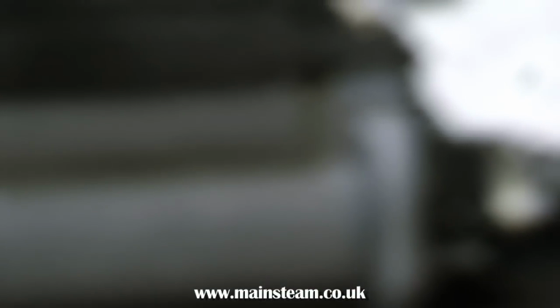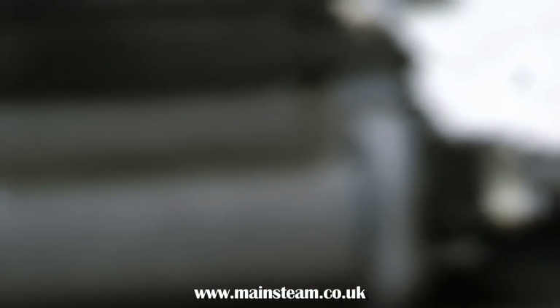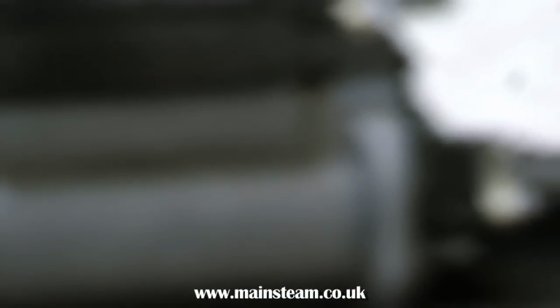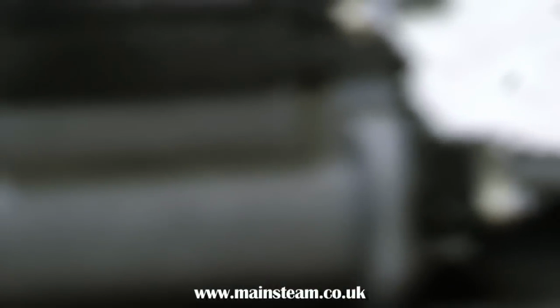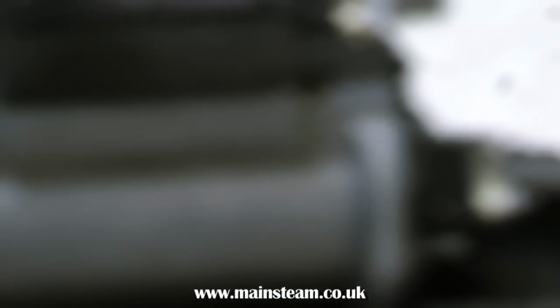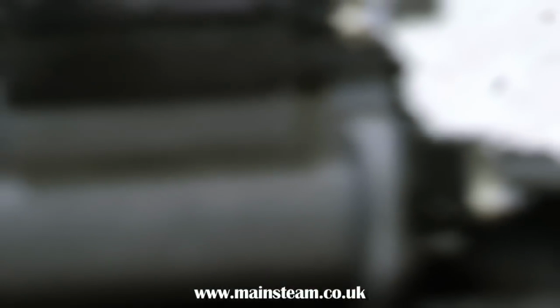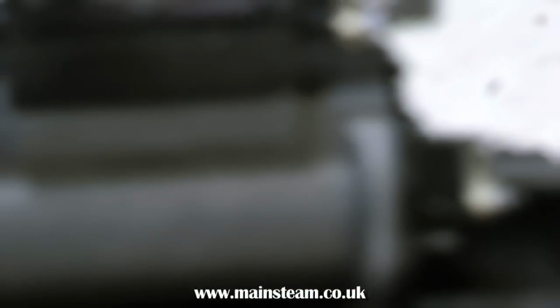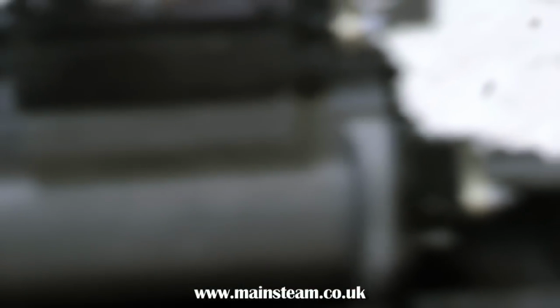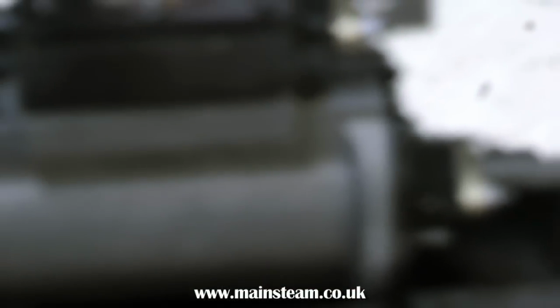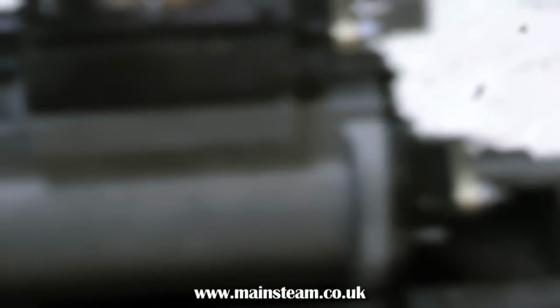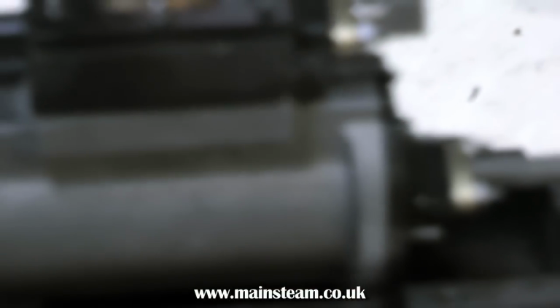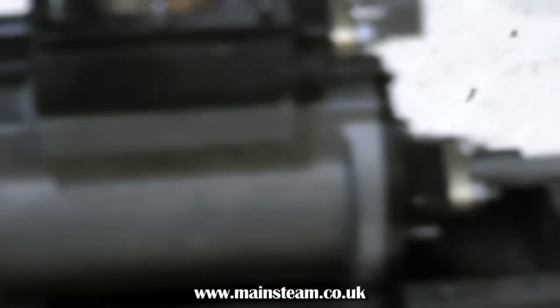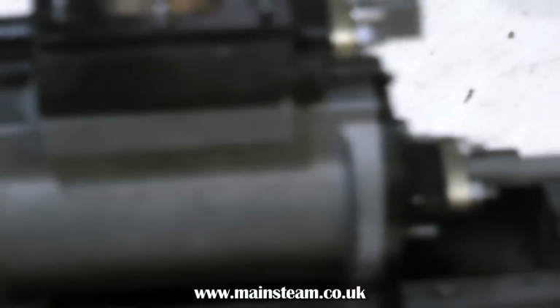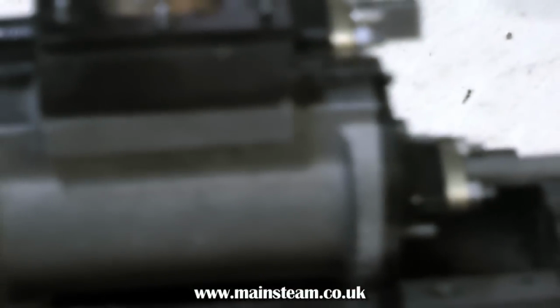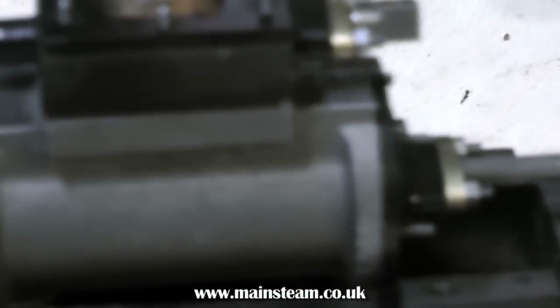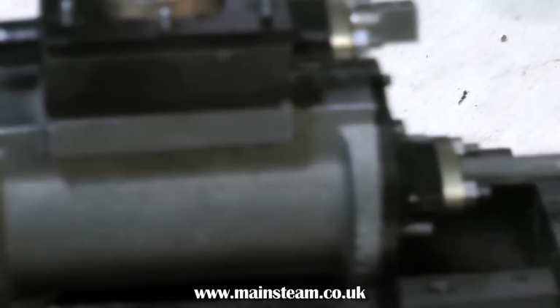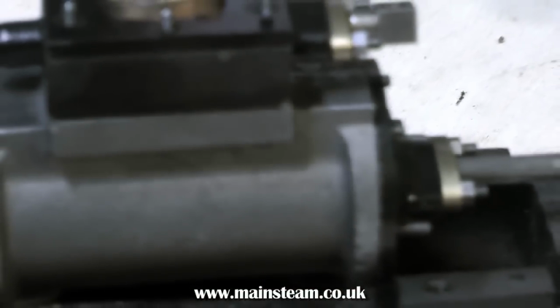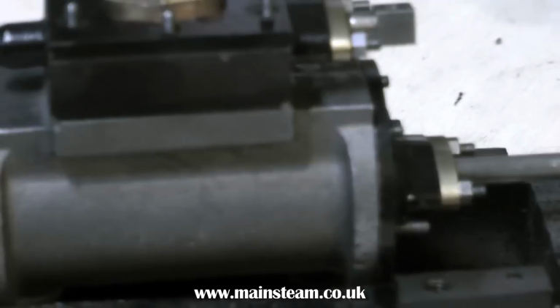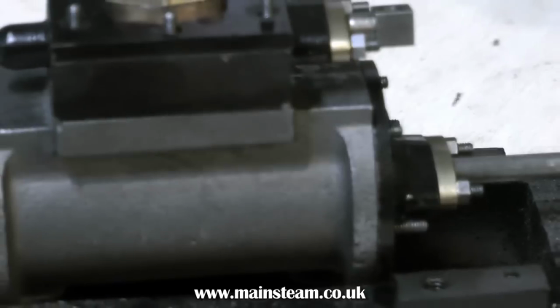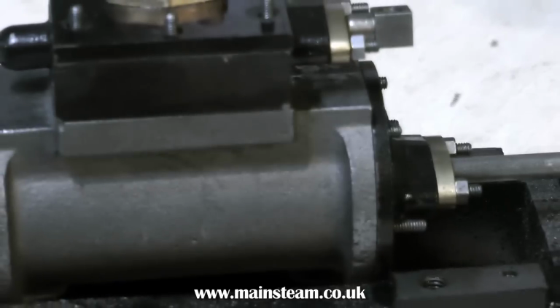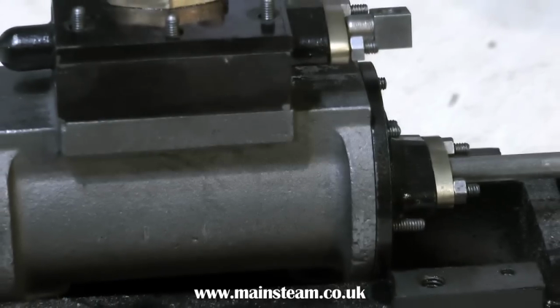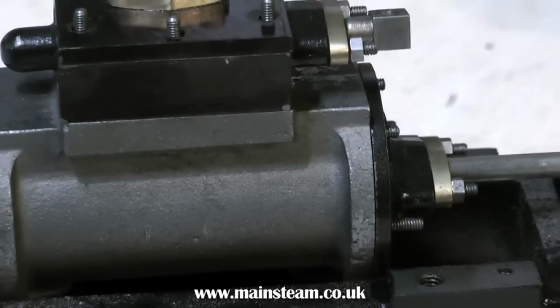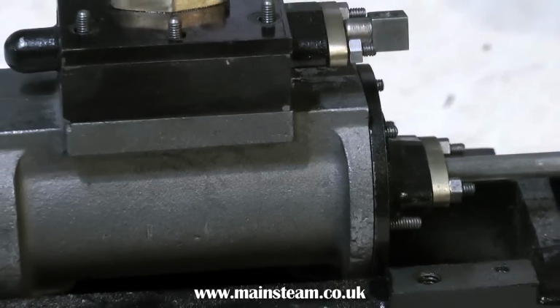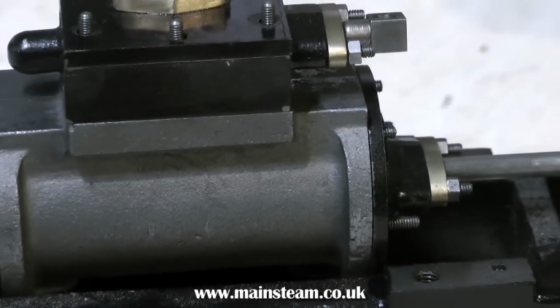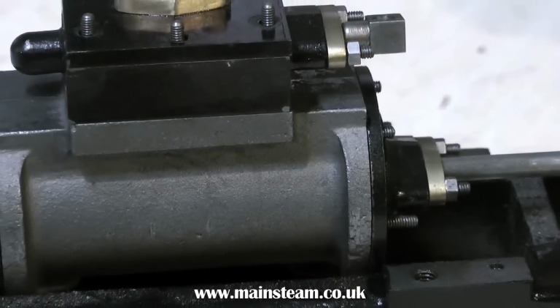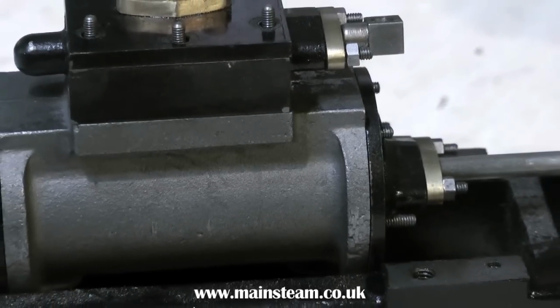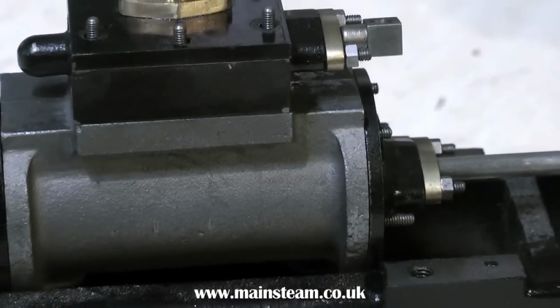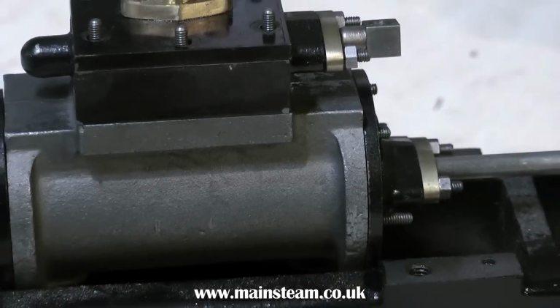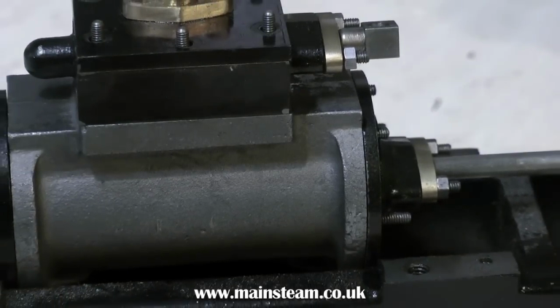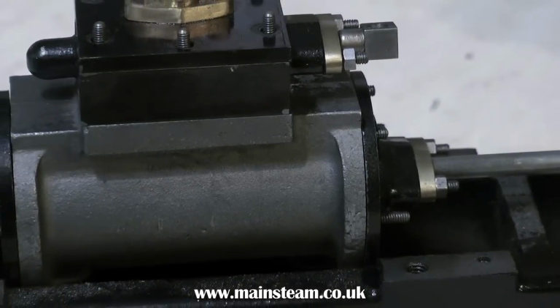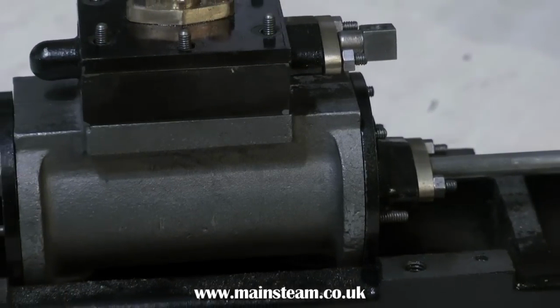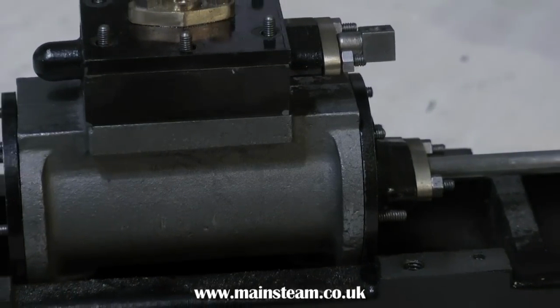That's it for now — here's the finished cylinder. And once again, thanks for watching and I hope you found it useful.